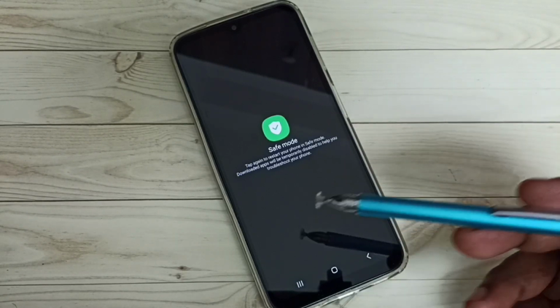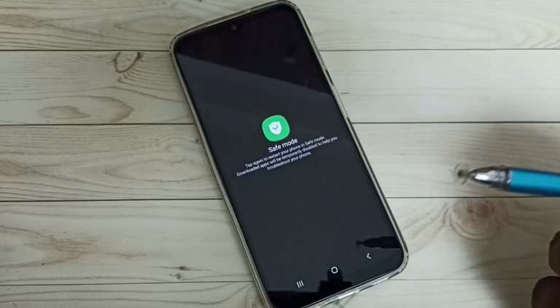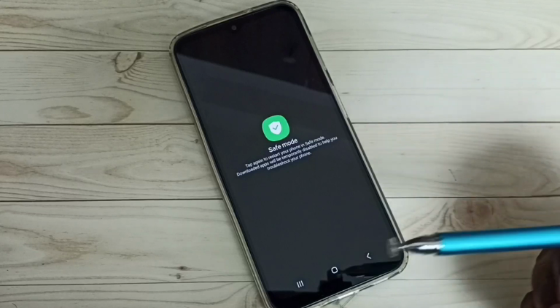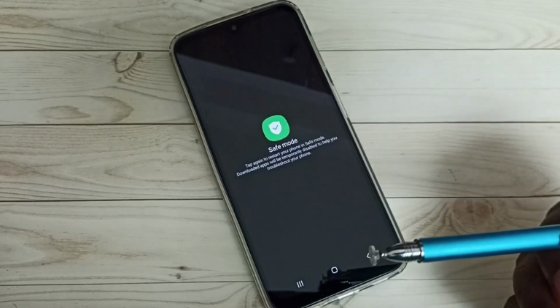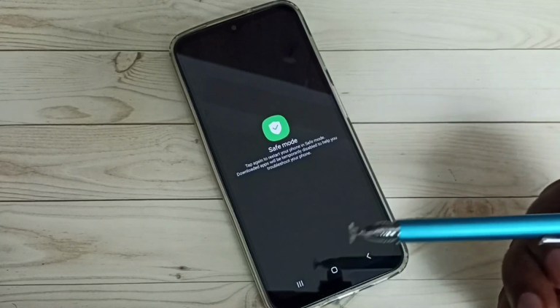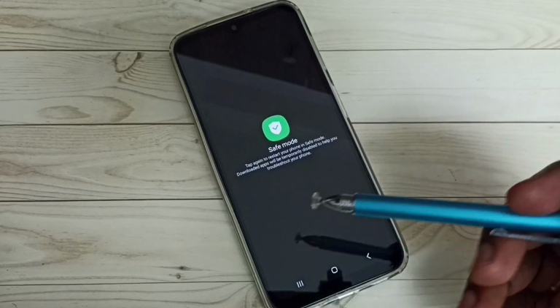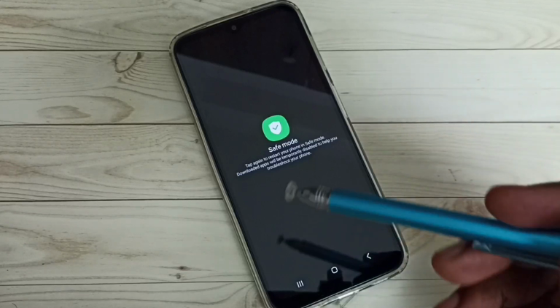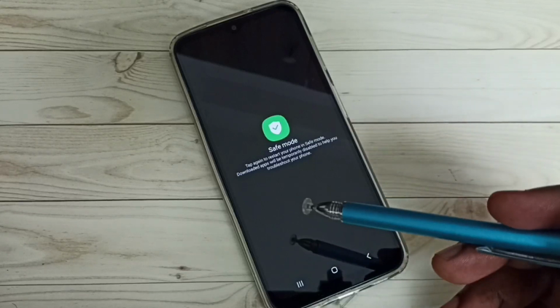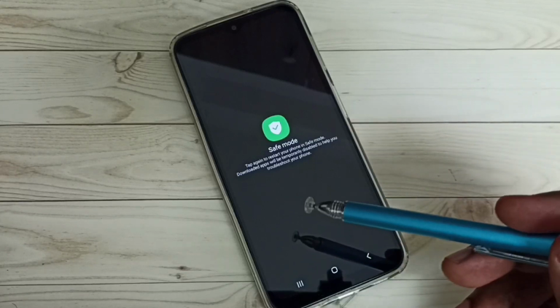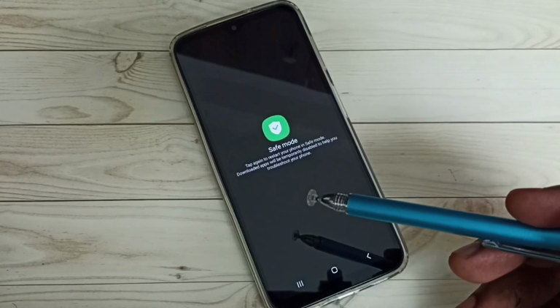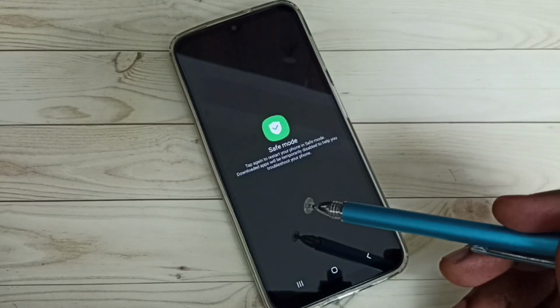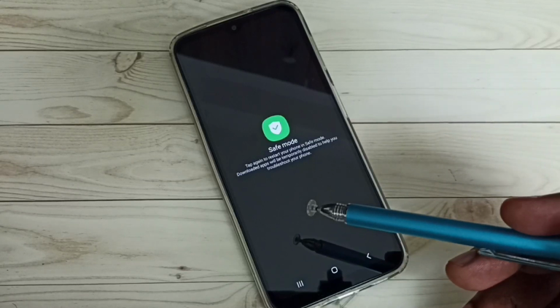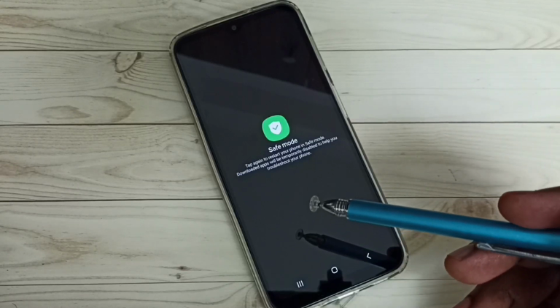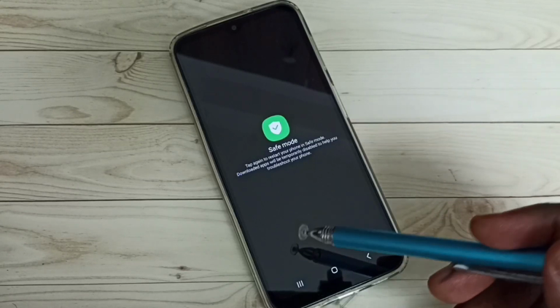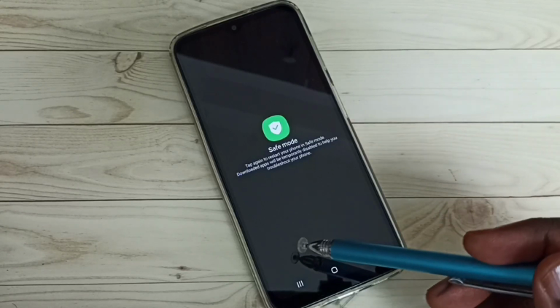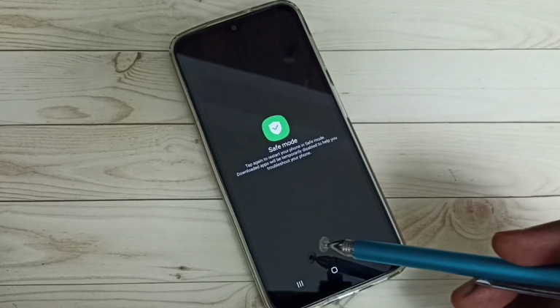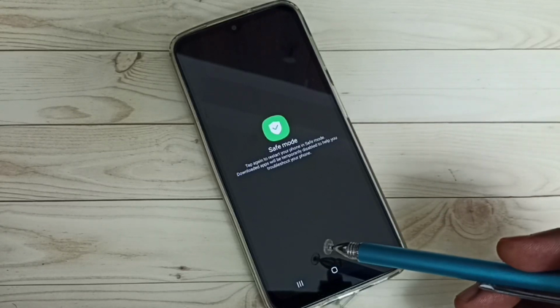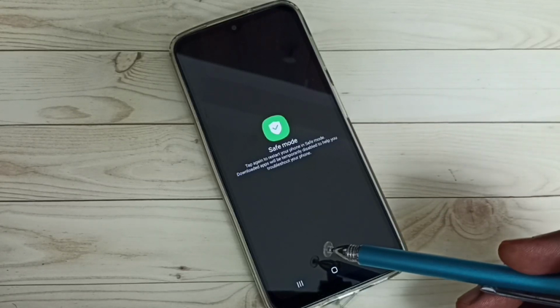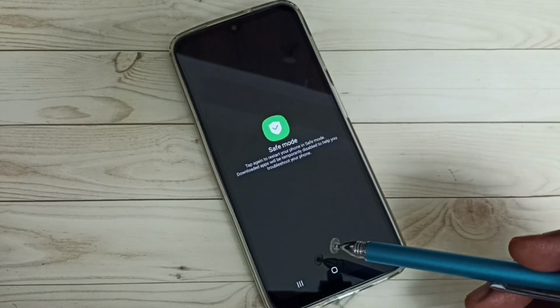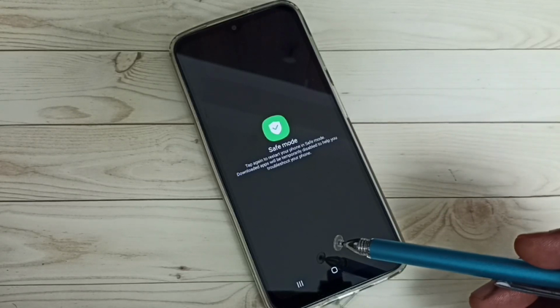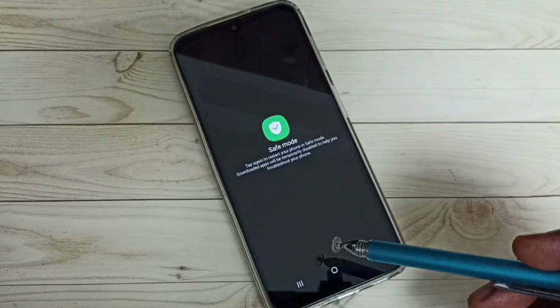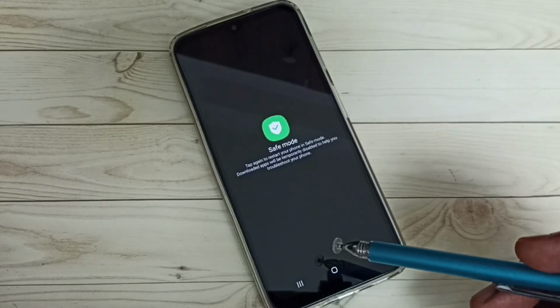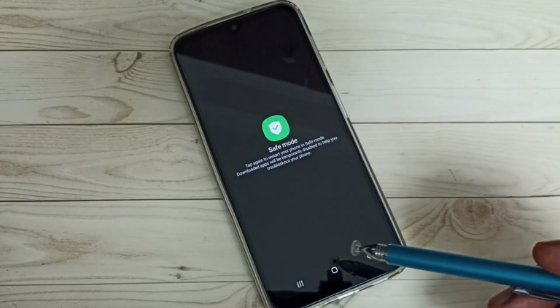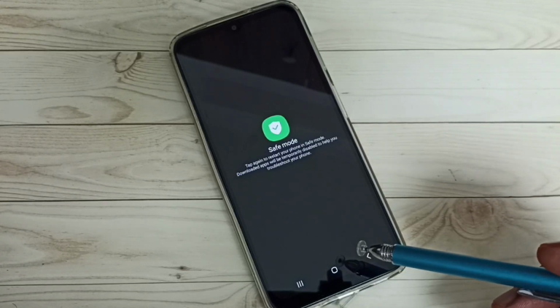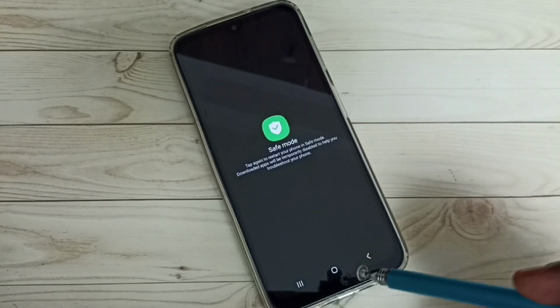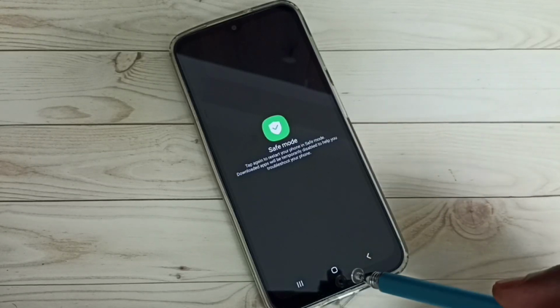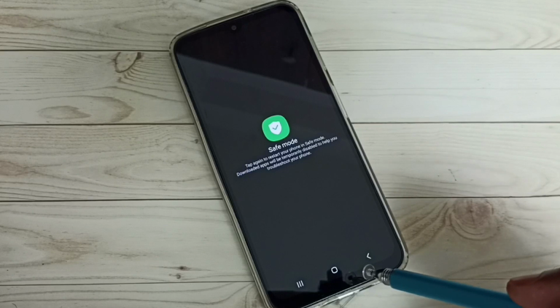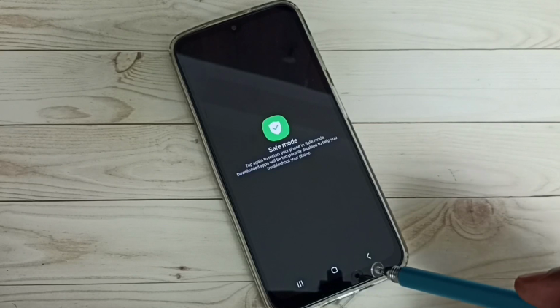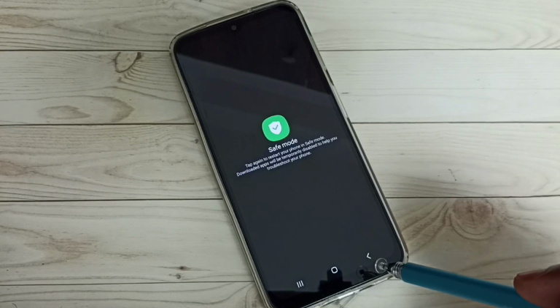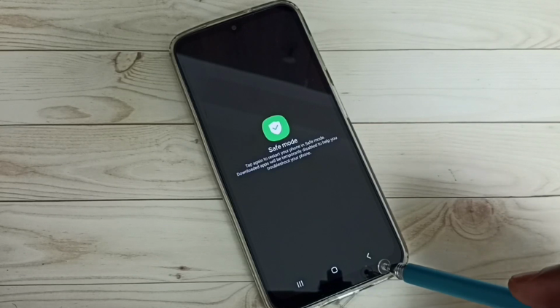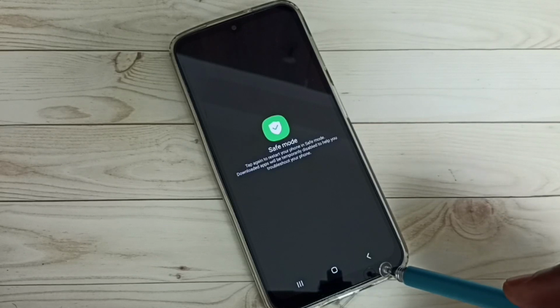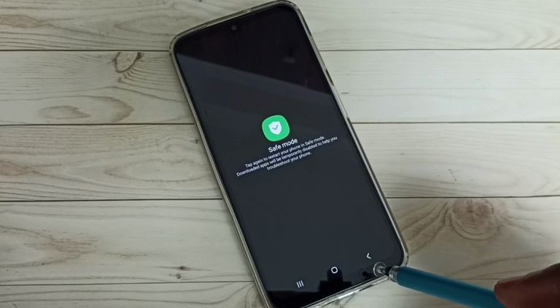So that is the use of safe mode. This way we can enter into safe mode. I hope you have enjoyed this video. Please subscribe to my channel, like and share the video.